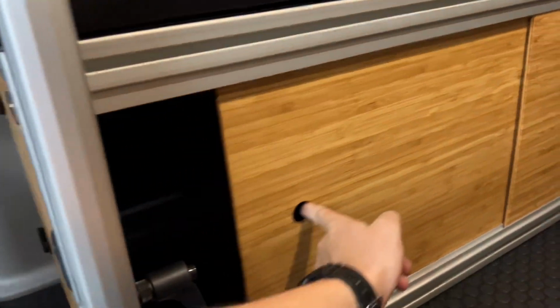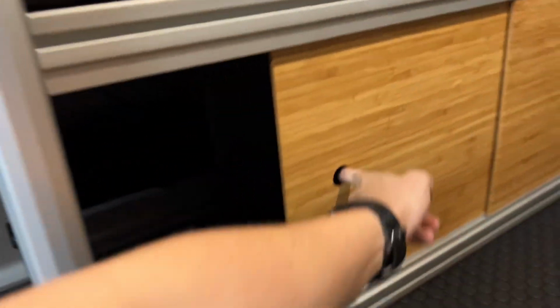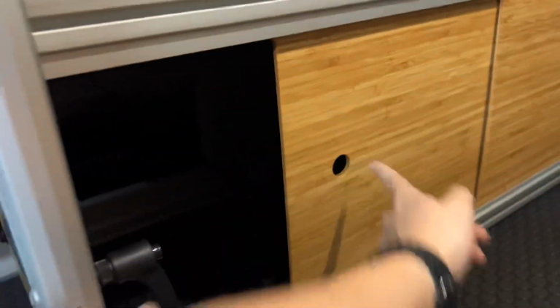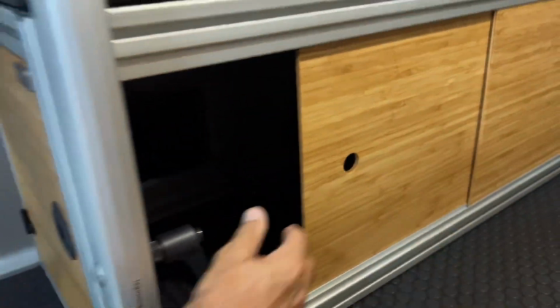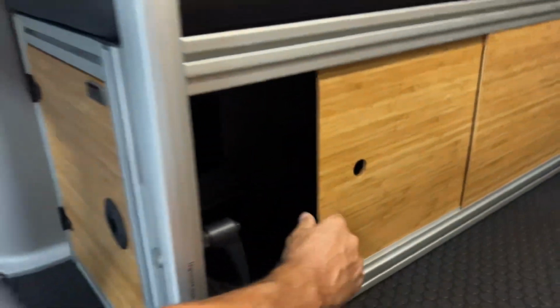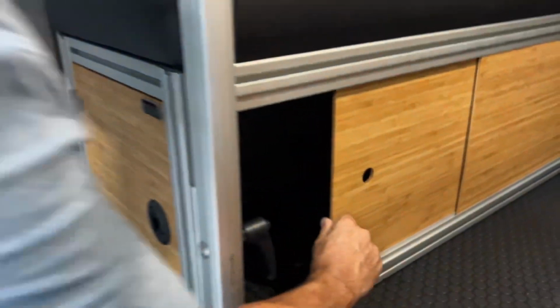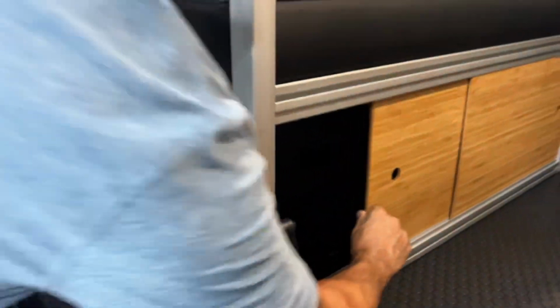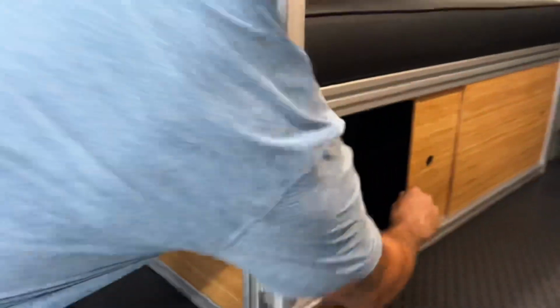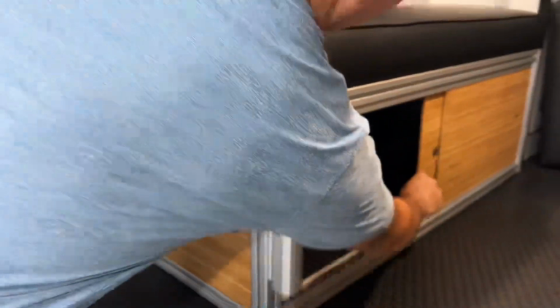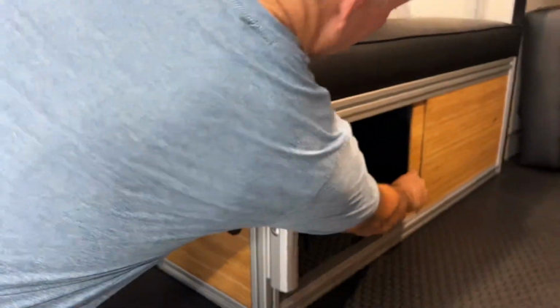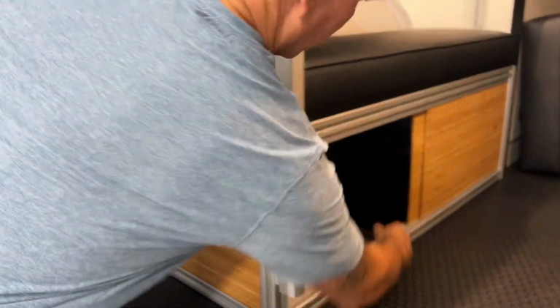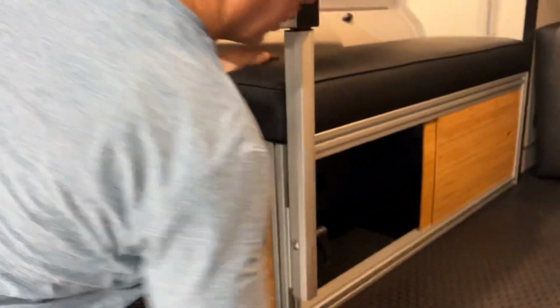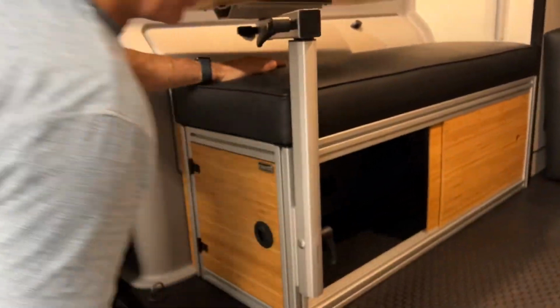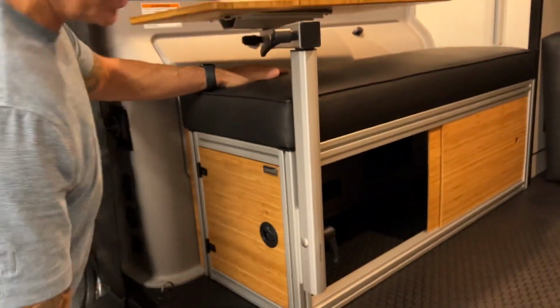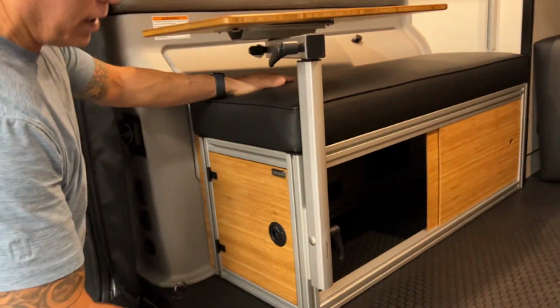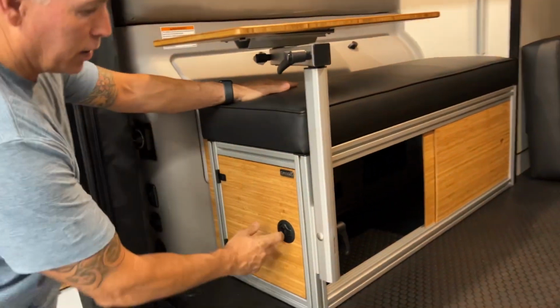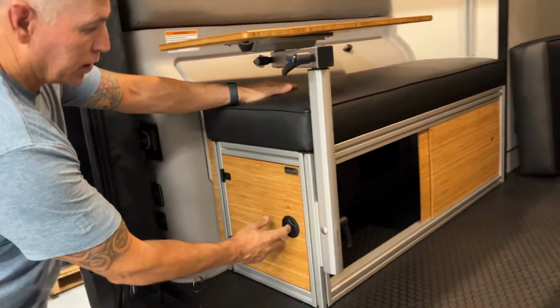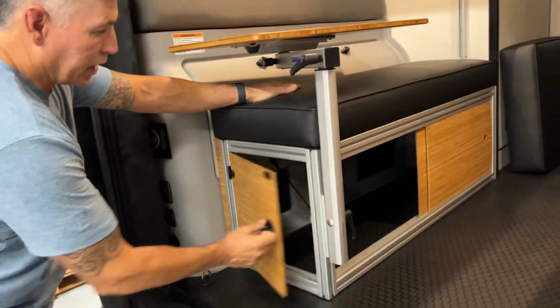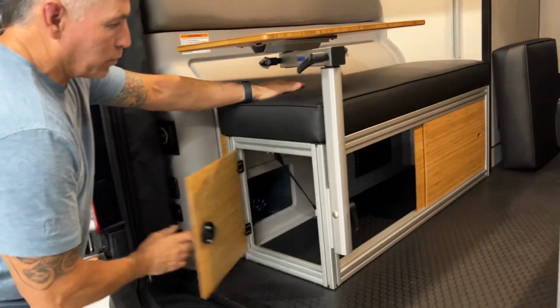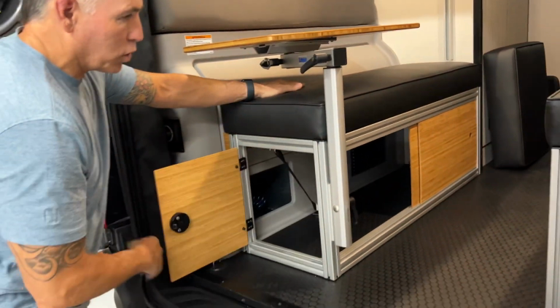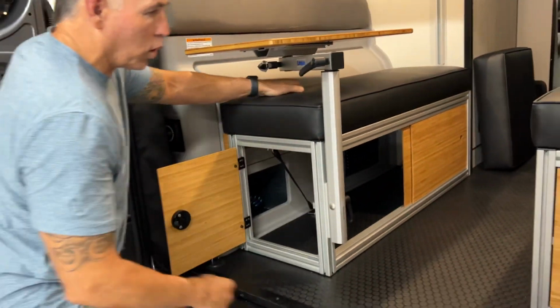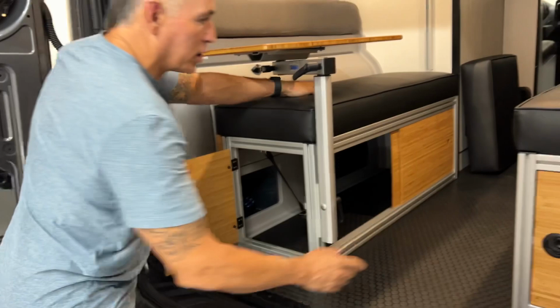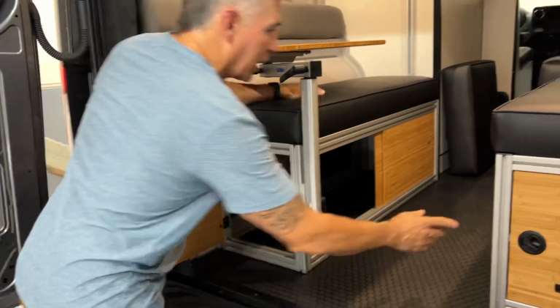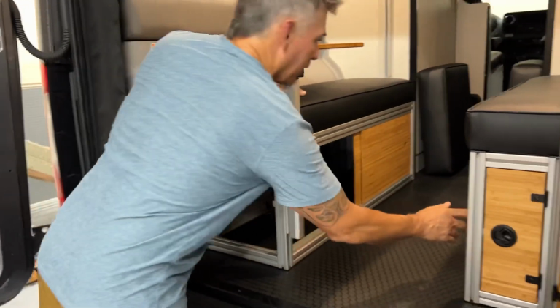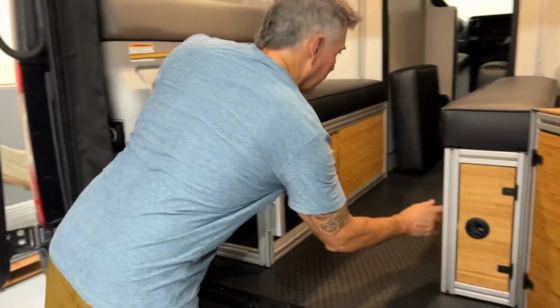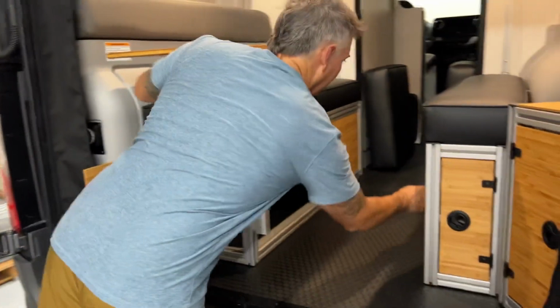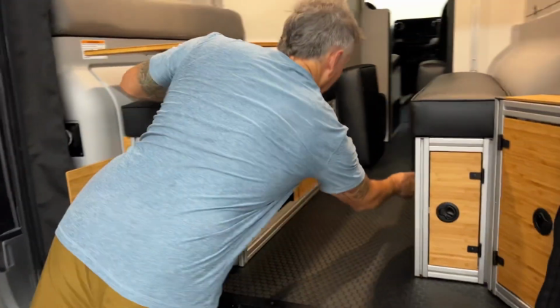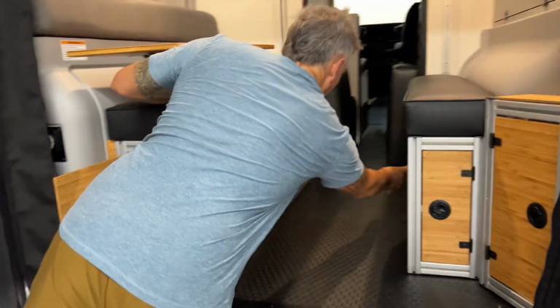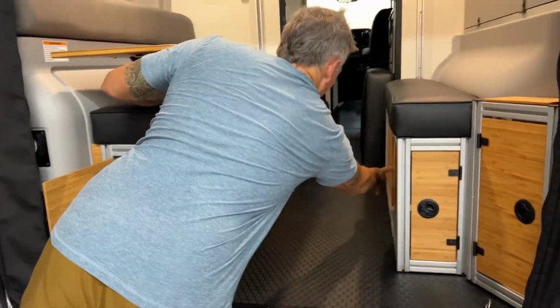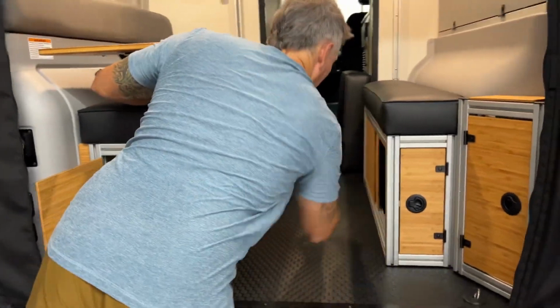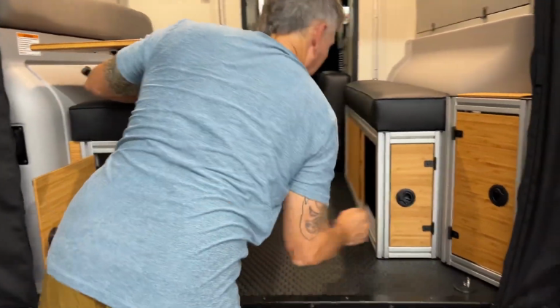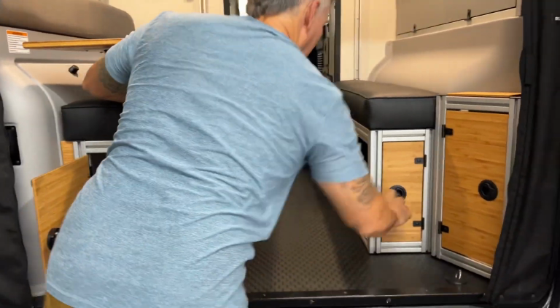Let me open this up for you so you can see — same storage, same everything, just a nicer finish.